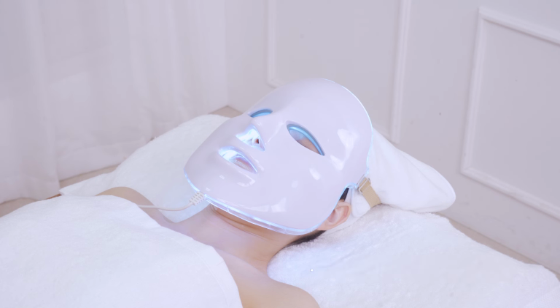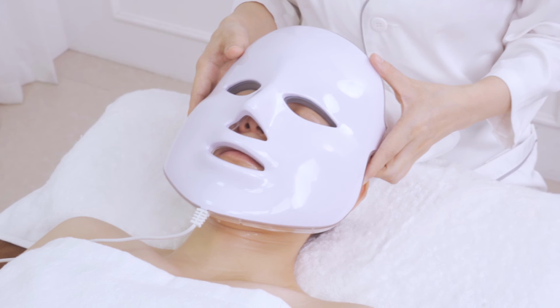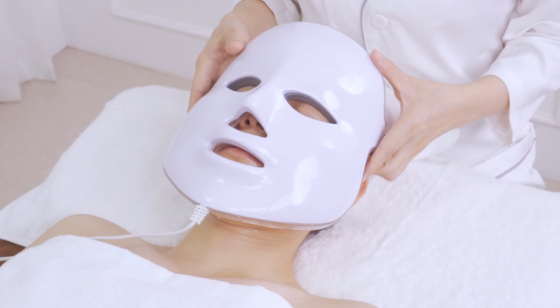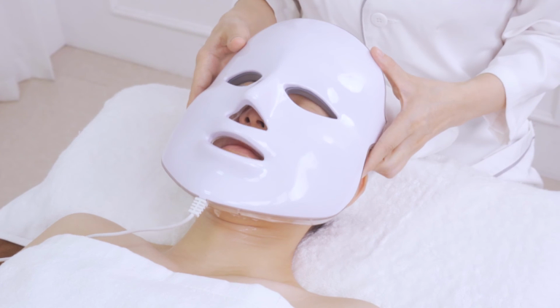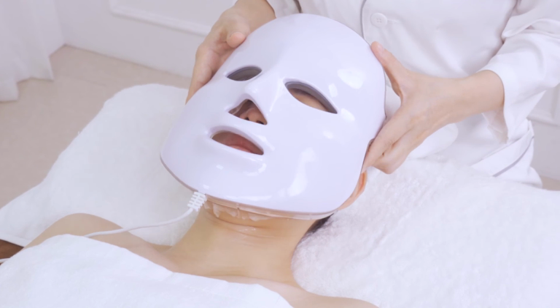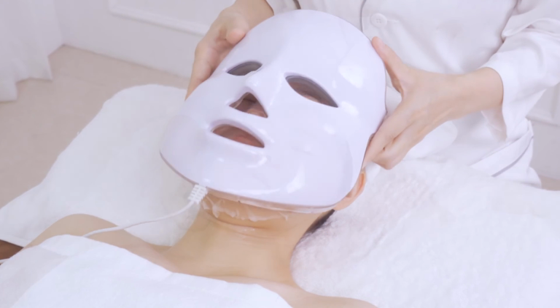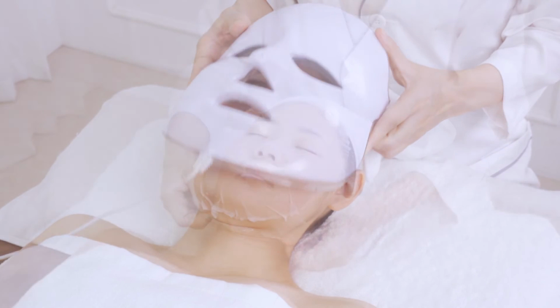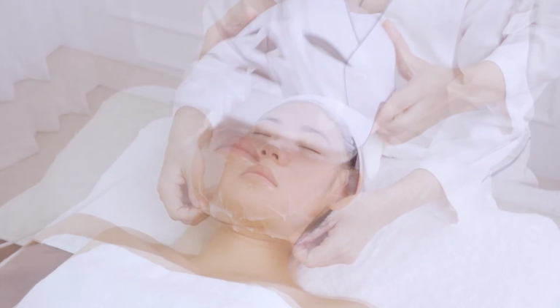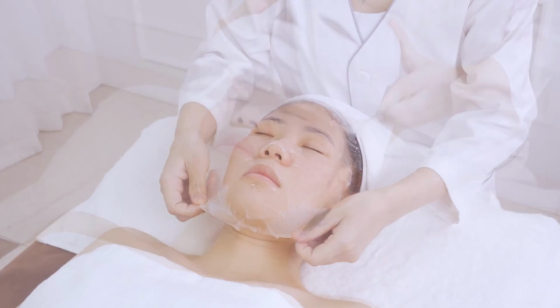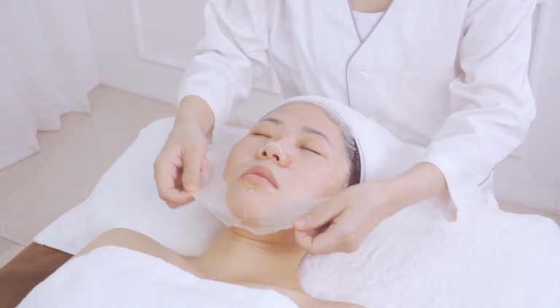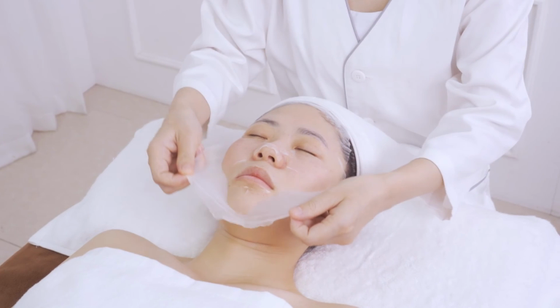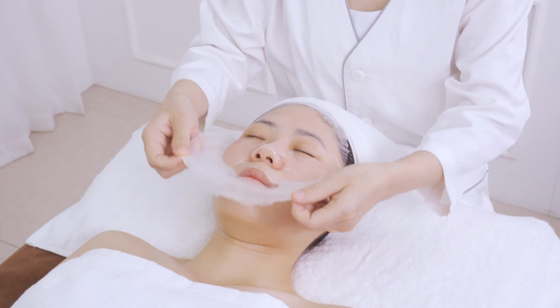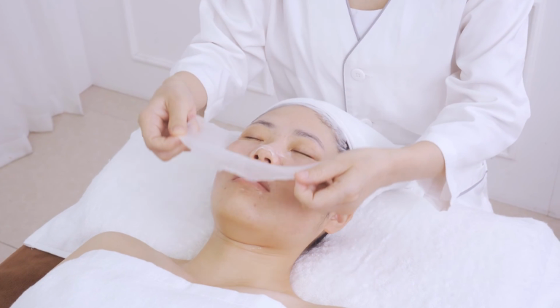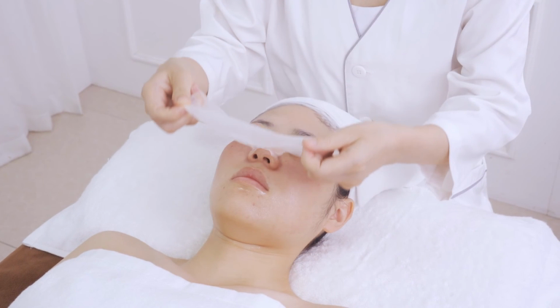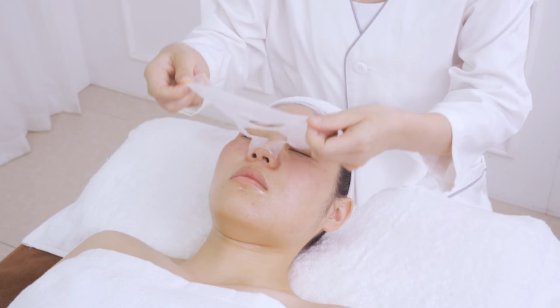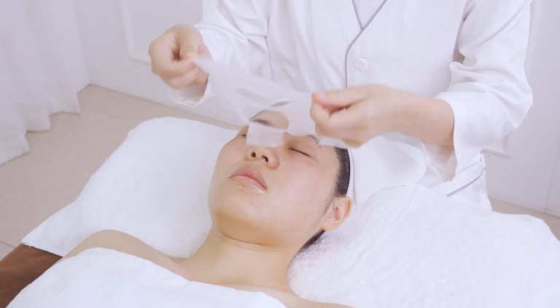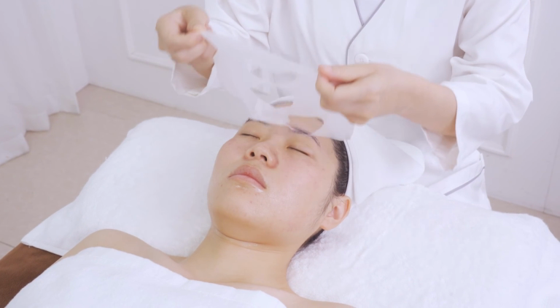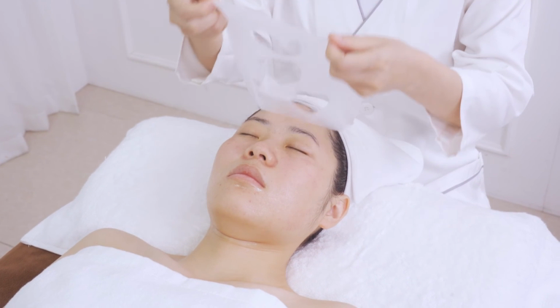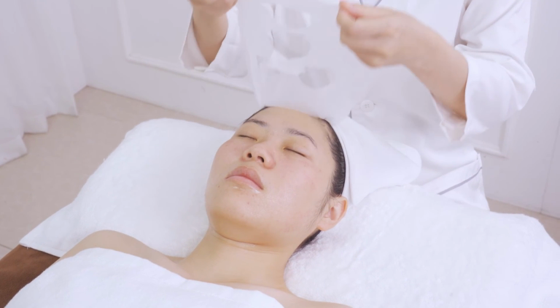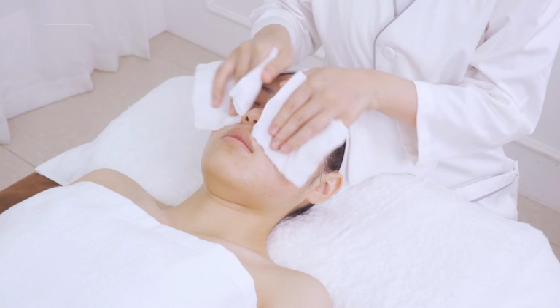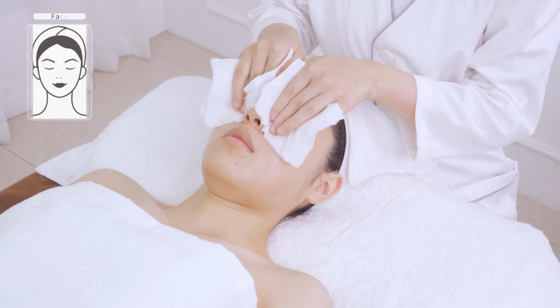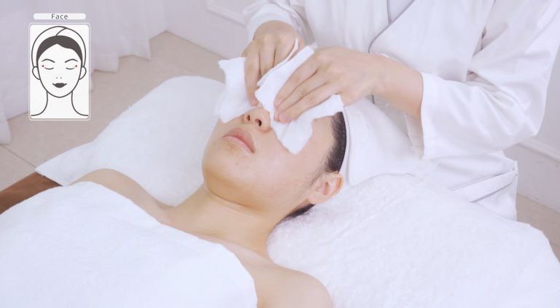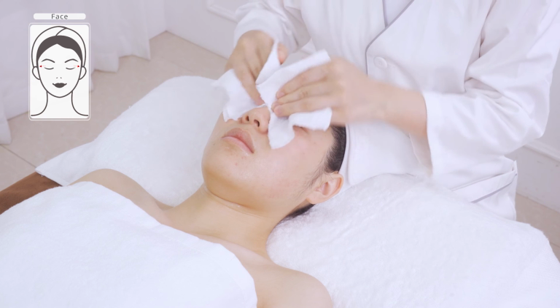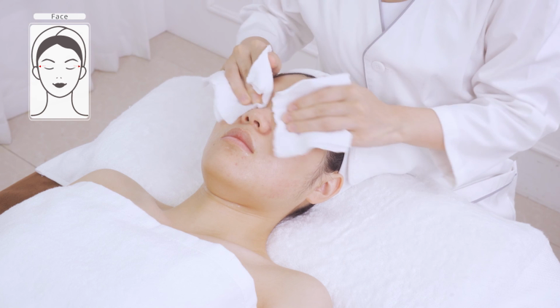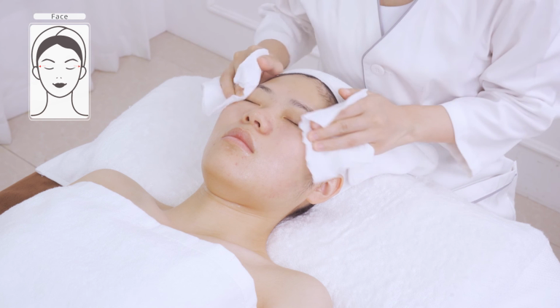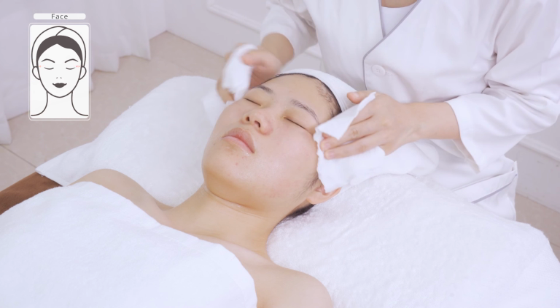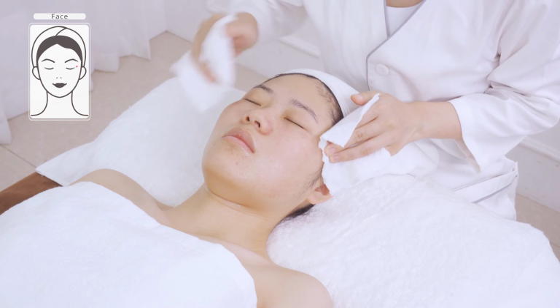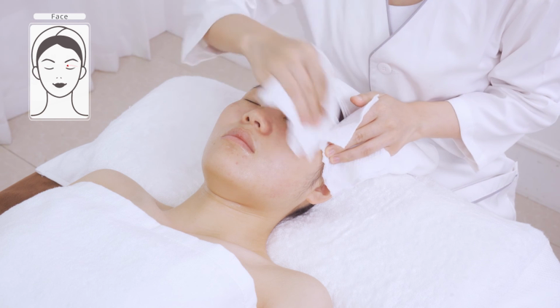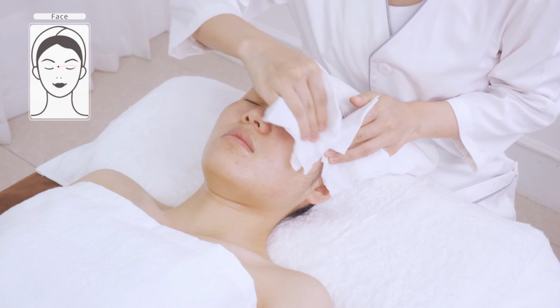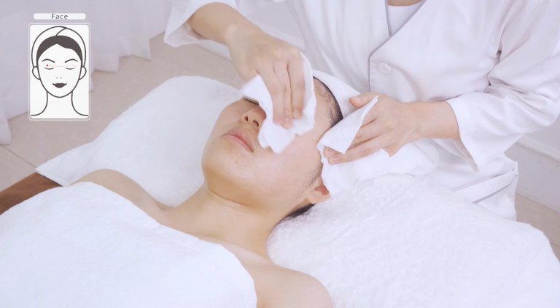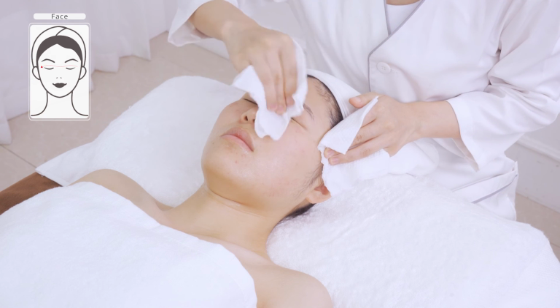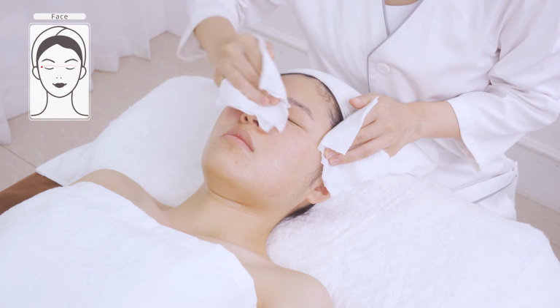Remove the mask and wash face clean. Apply toner, essence, cream, and sunscreen.